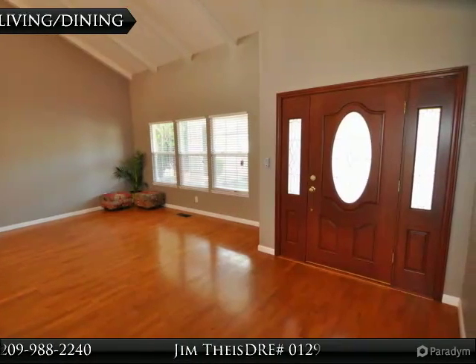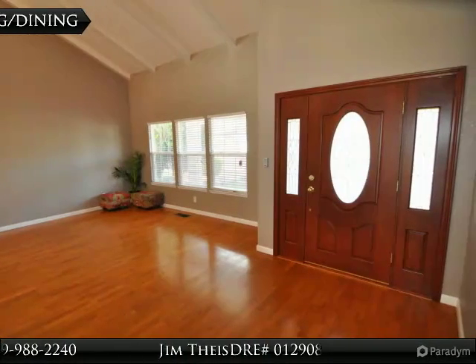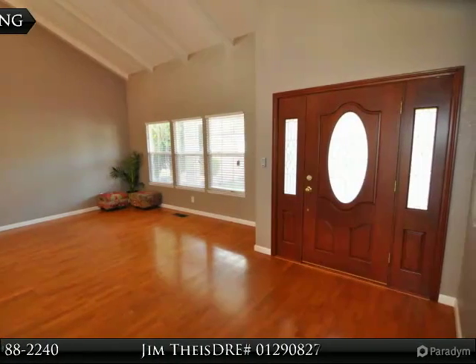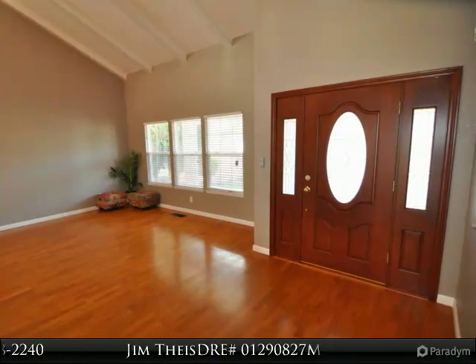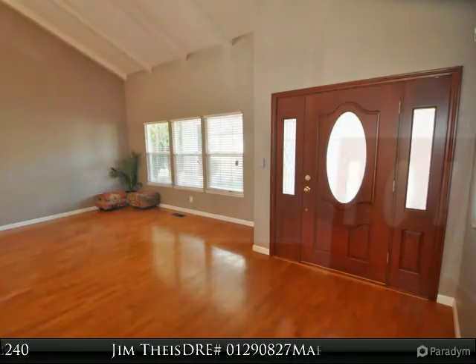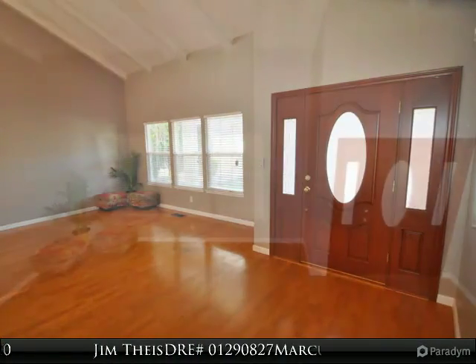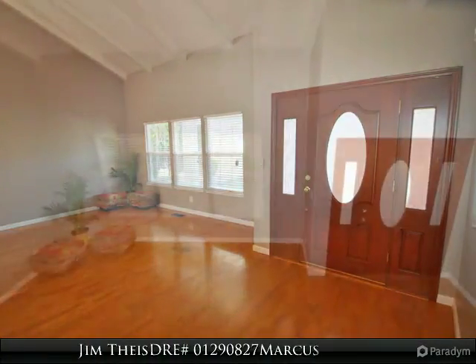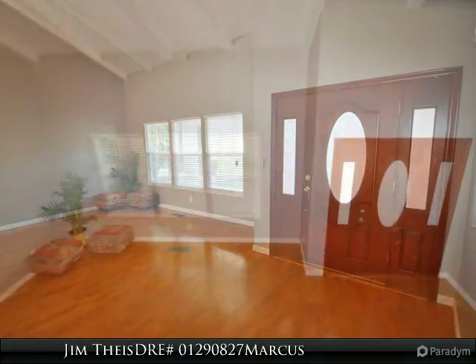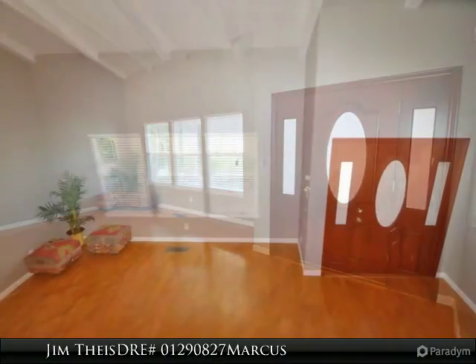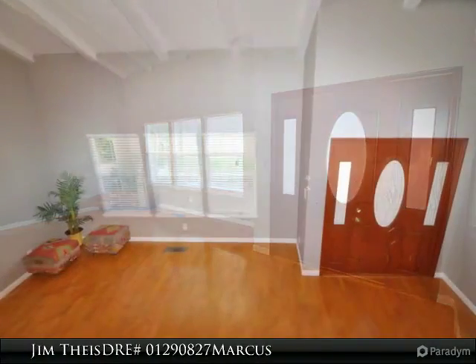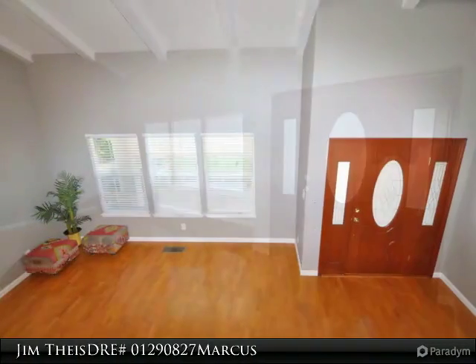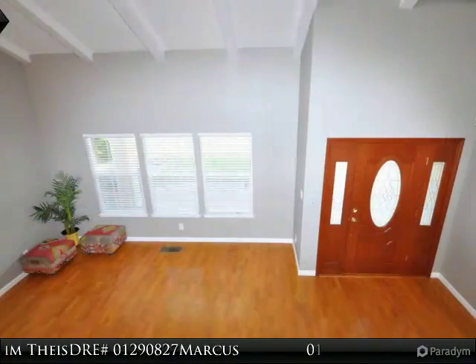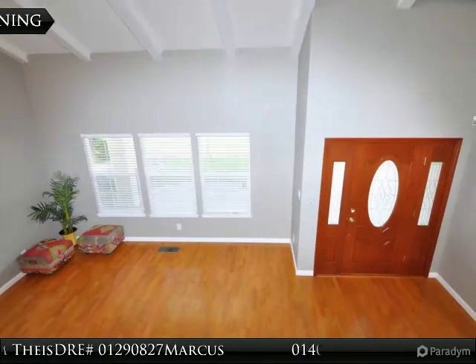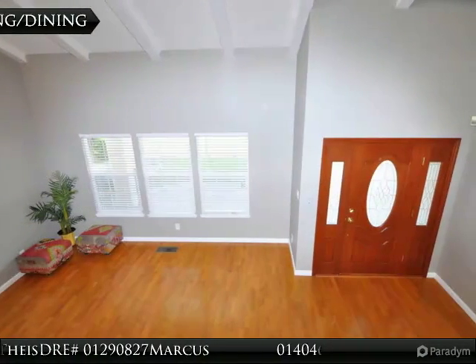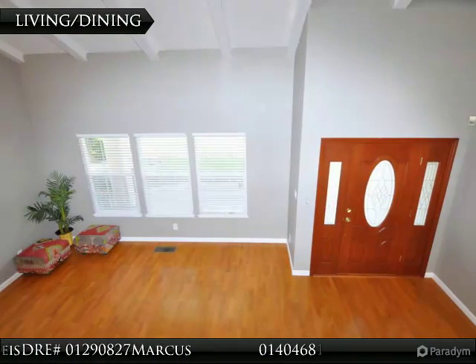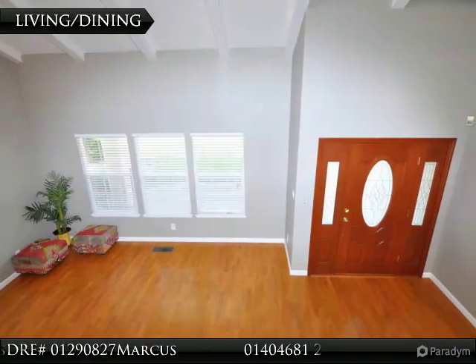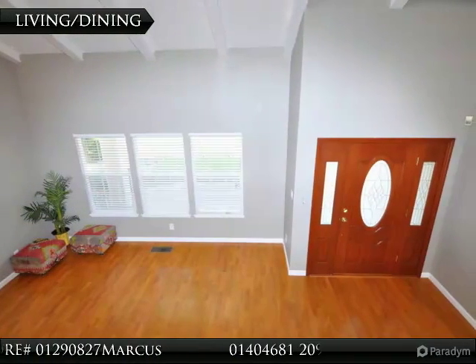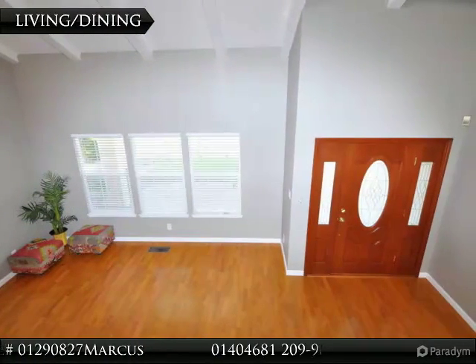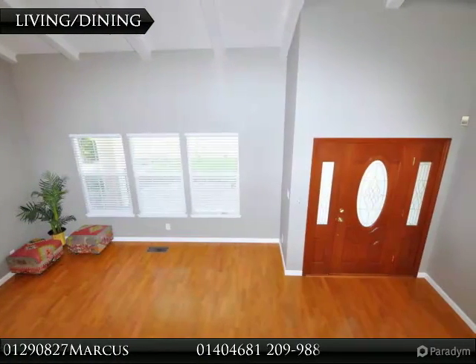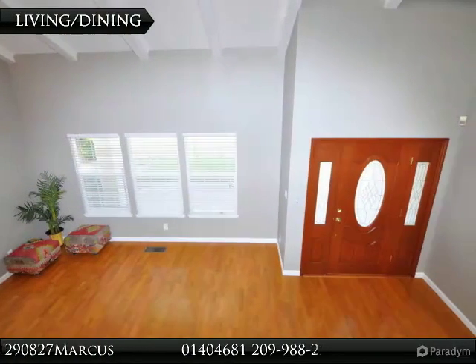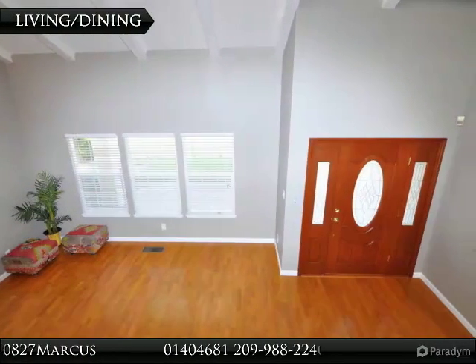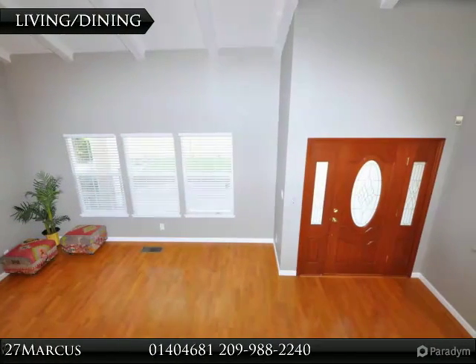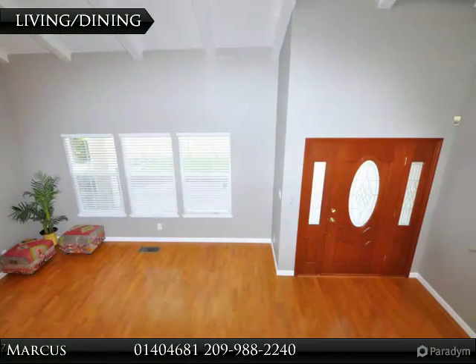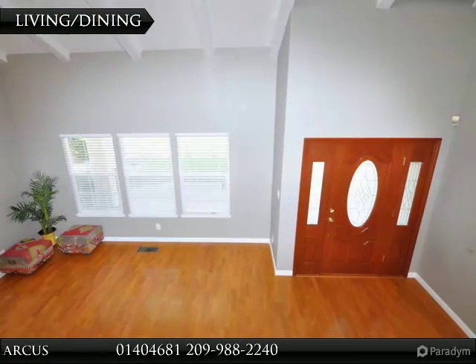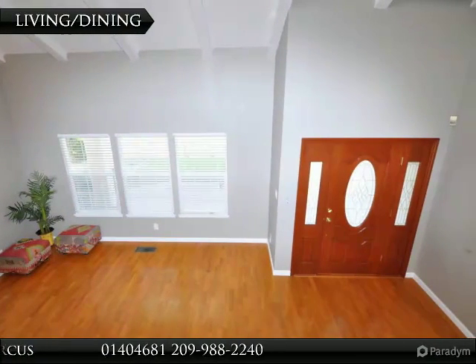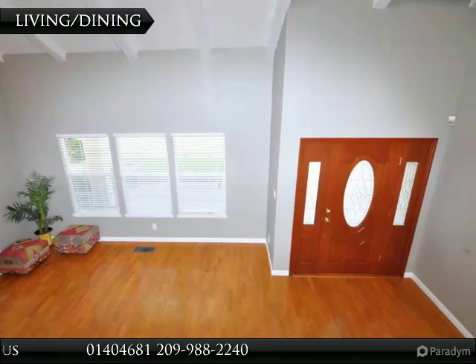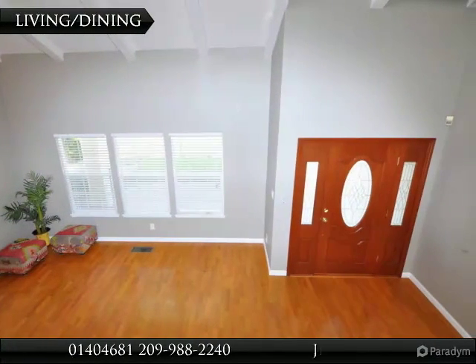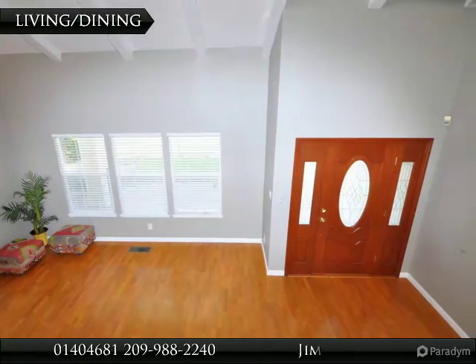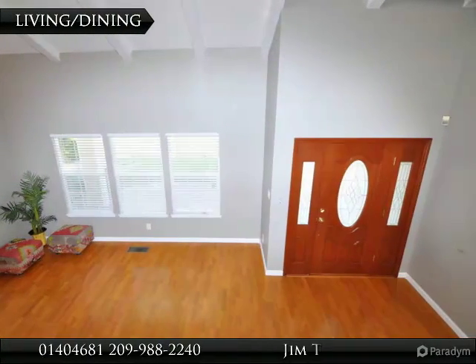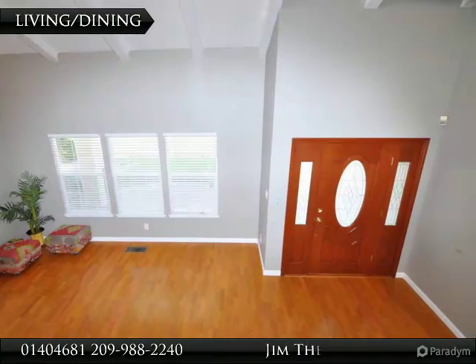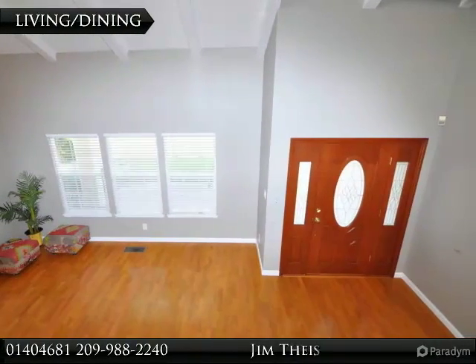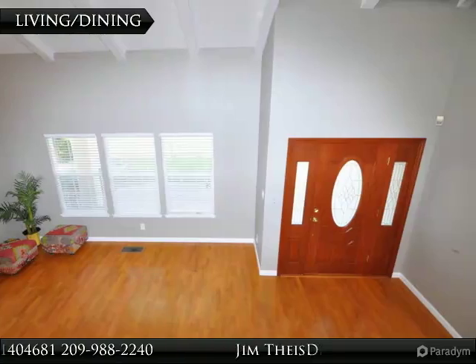Oversized 2-car garage with additional storage area and possible RV access. Ready to move in and enjoy.